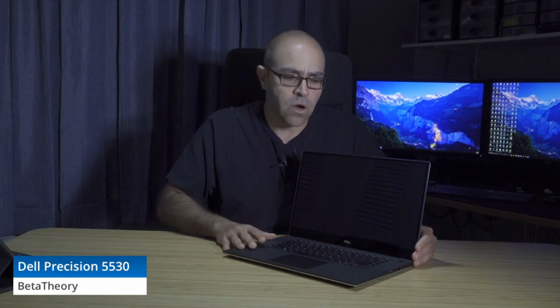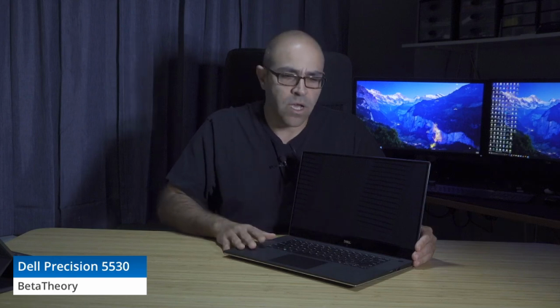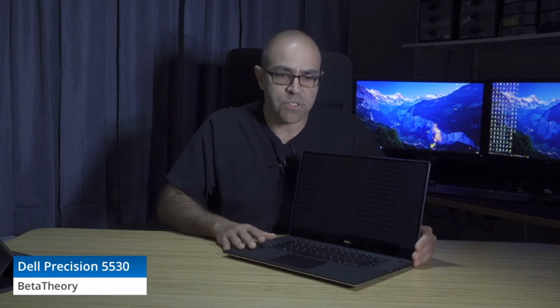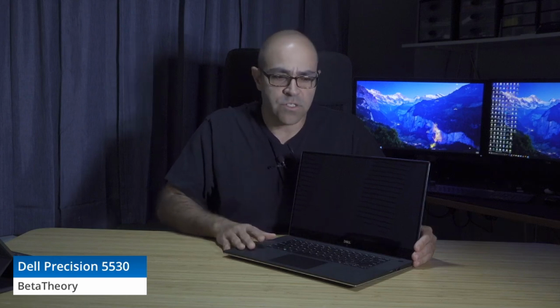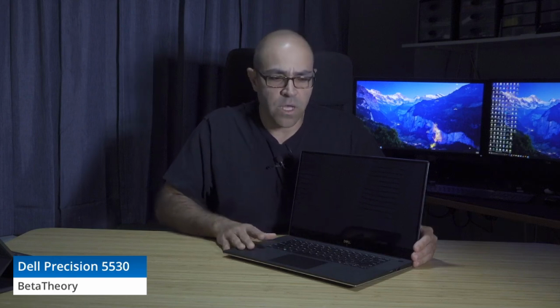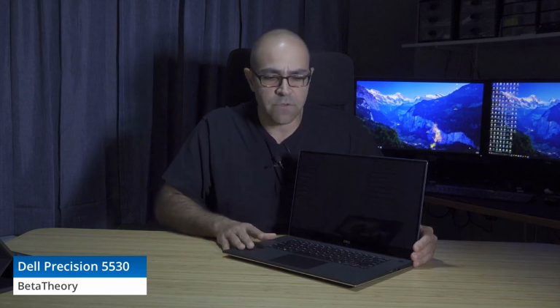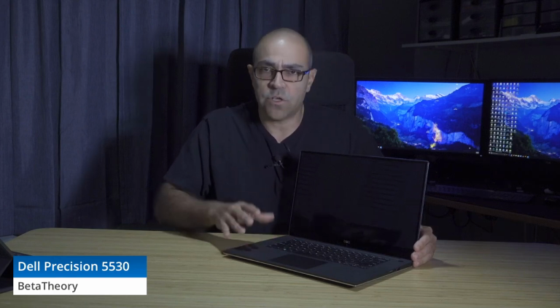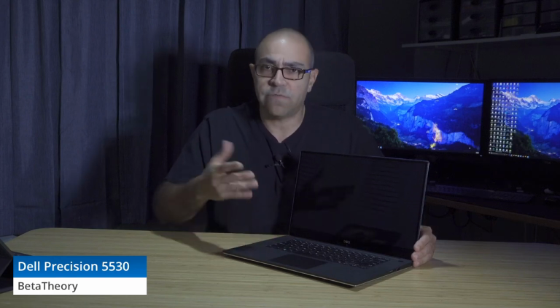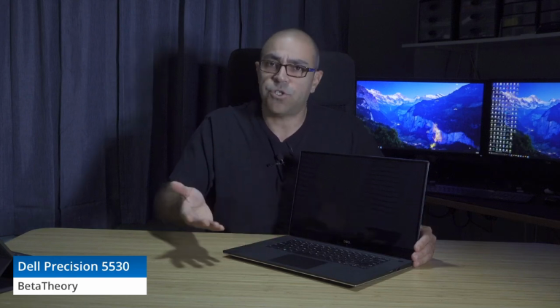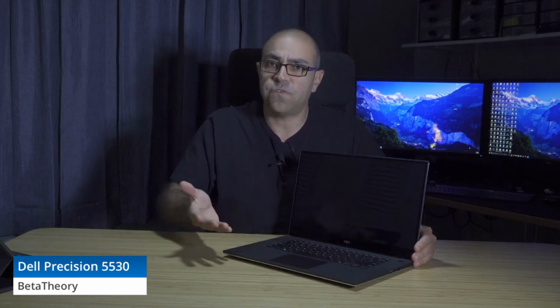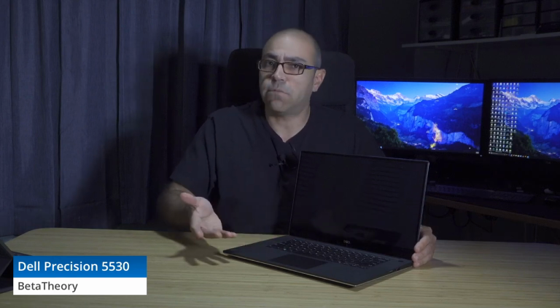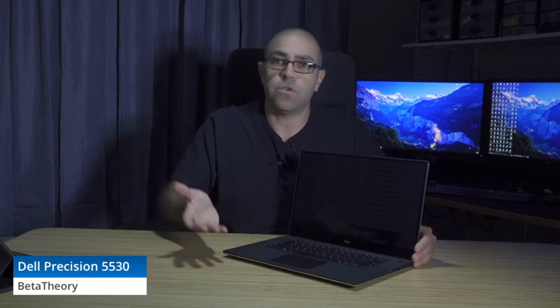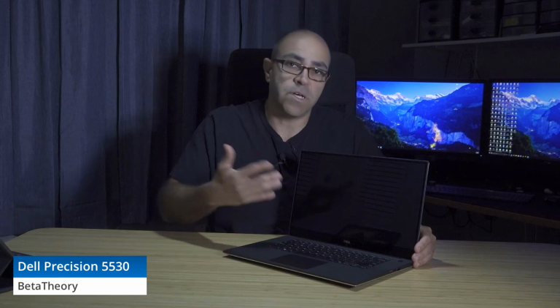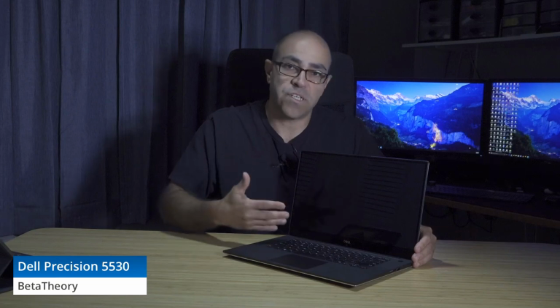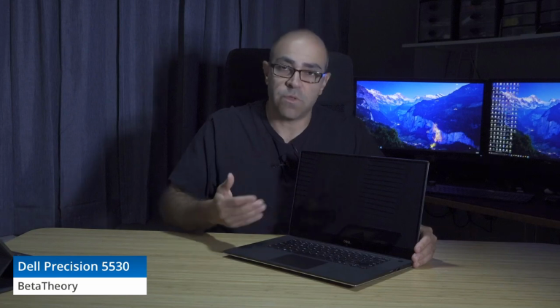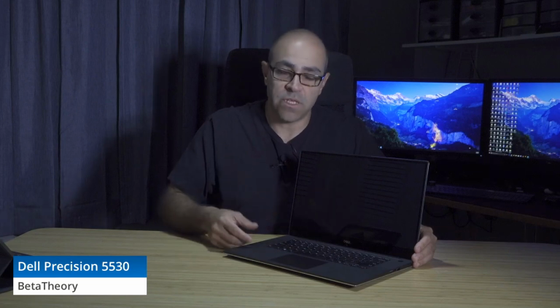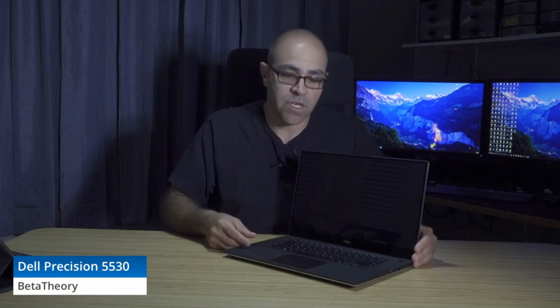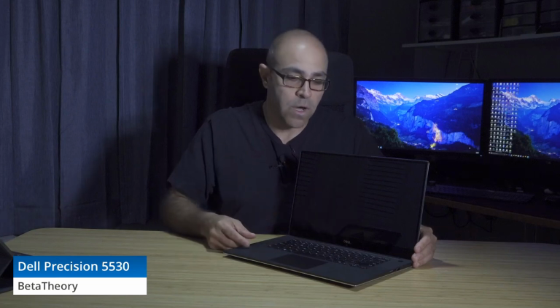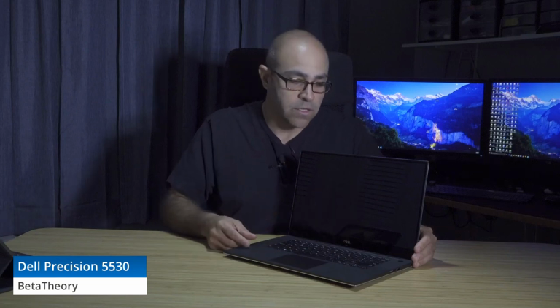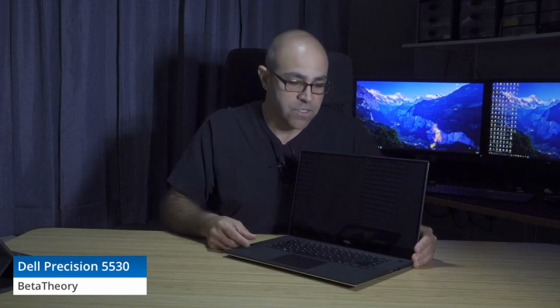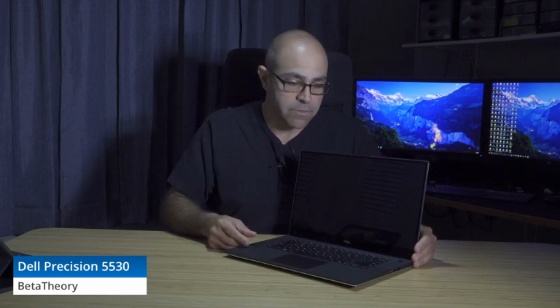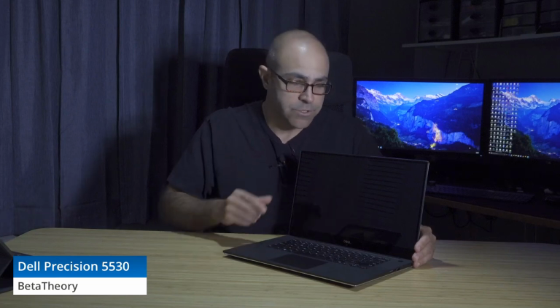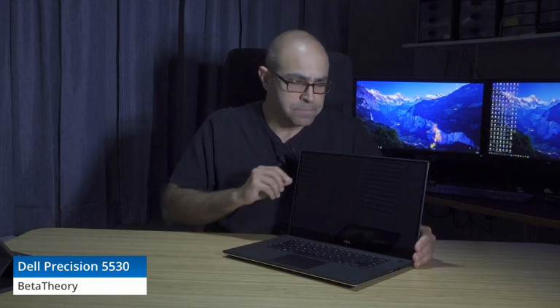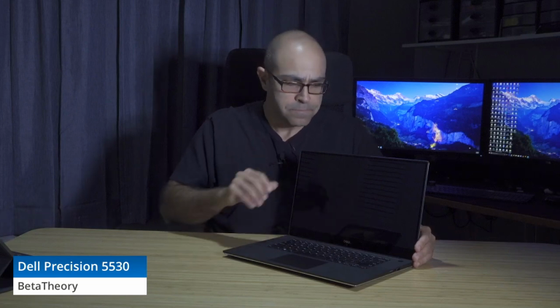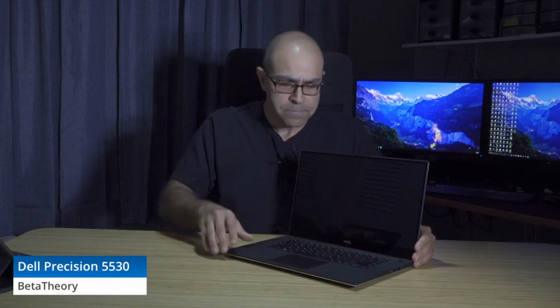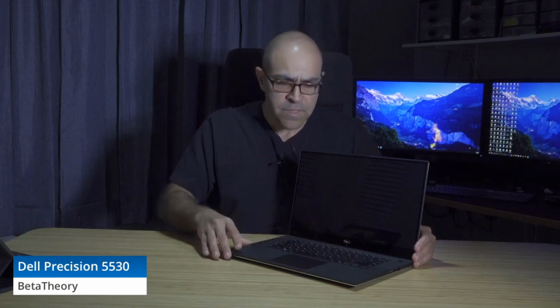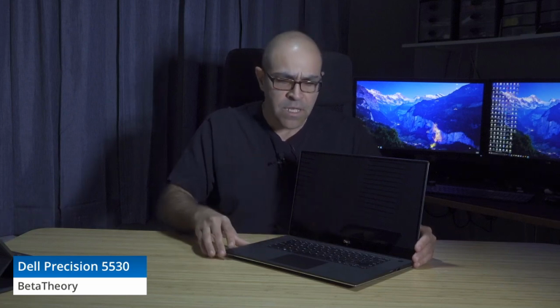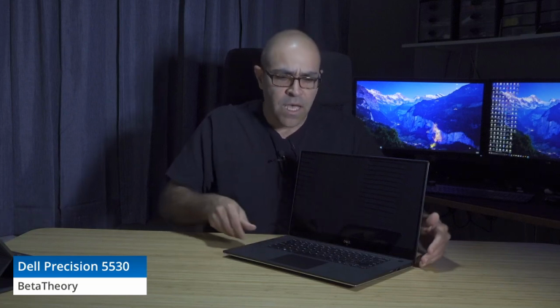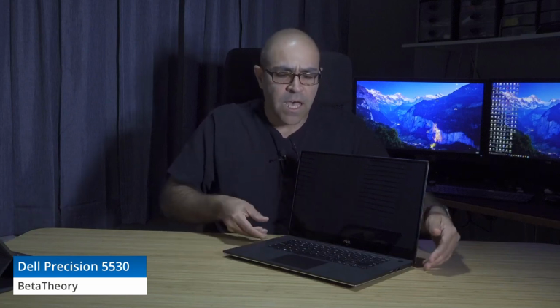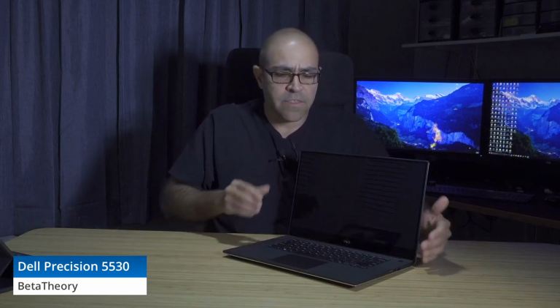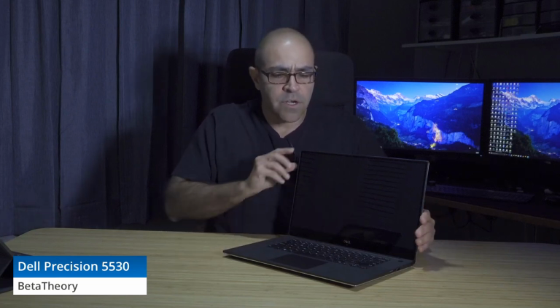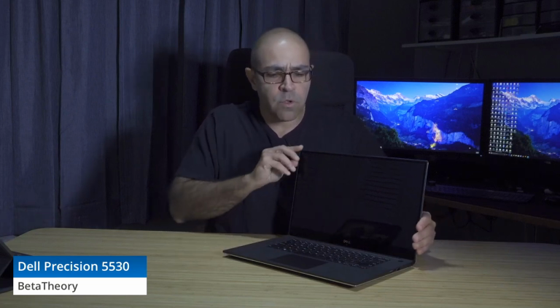Eighth-gen CPUs are also available with the vPro option, which does change your wireless card options — if you choose vPro you must stick with Intel wireless adapters.